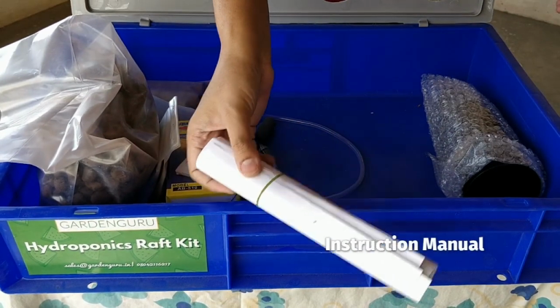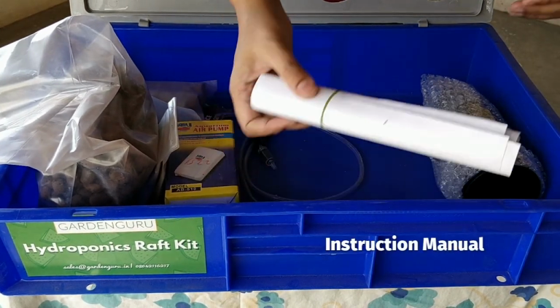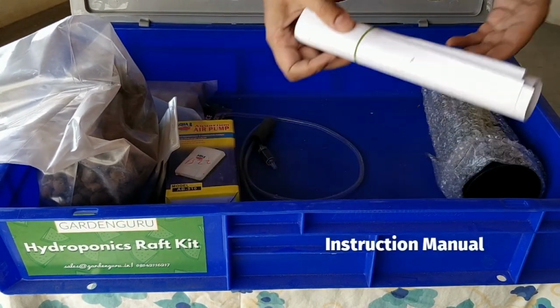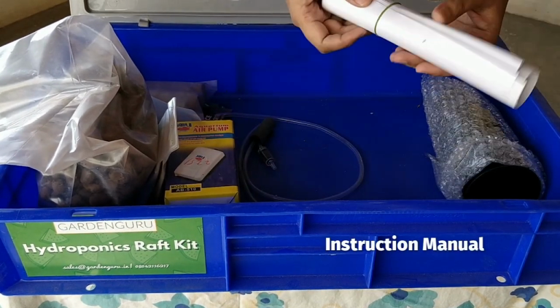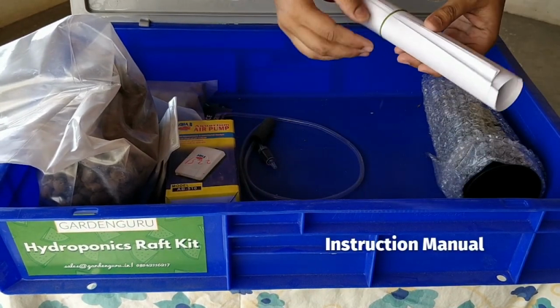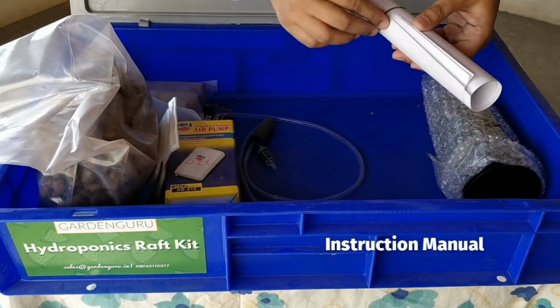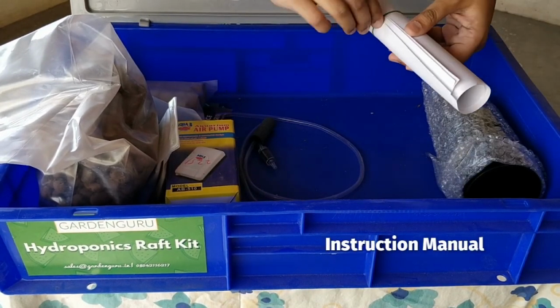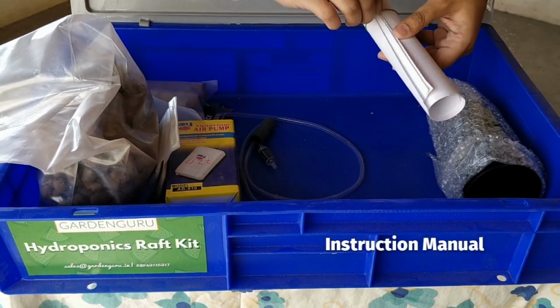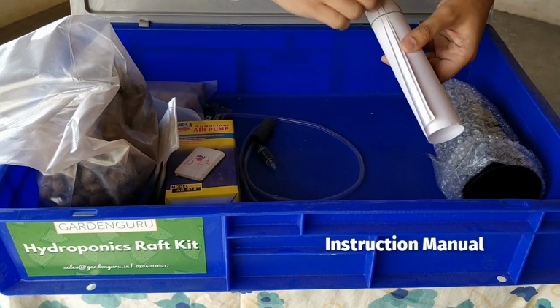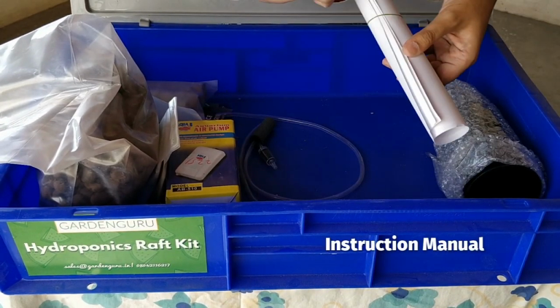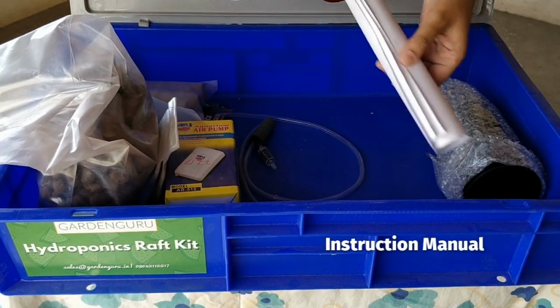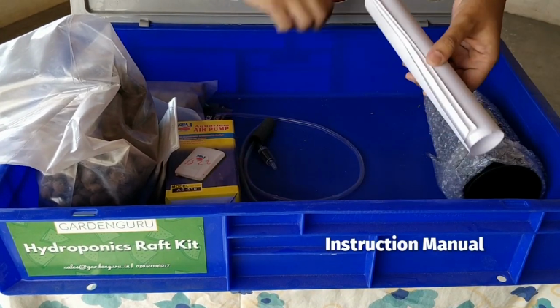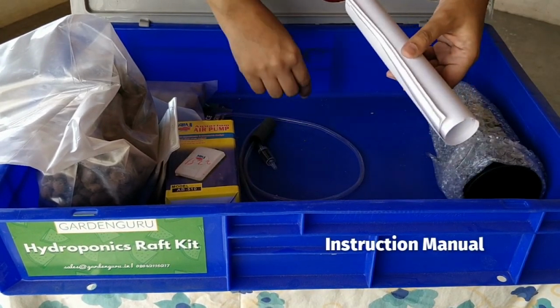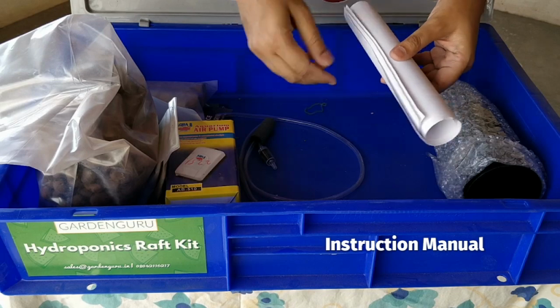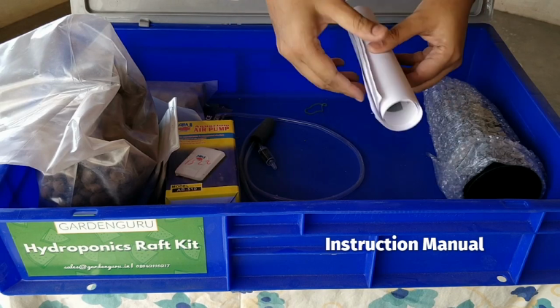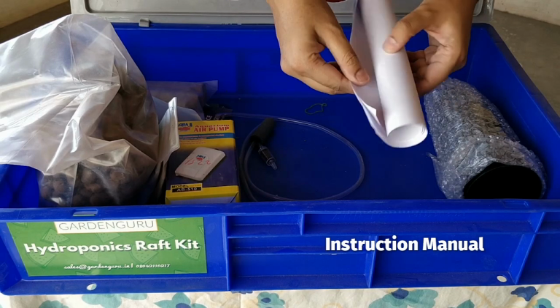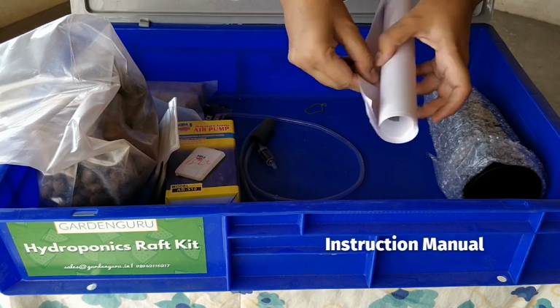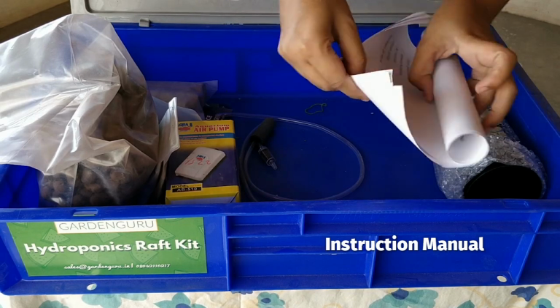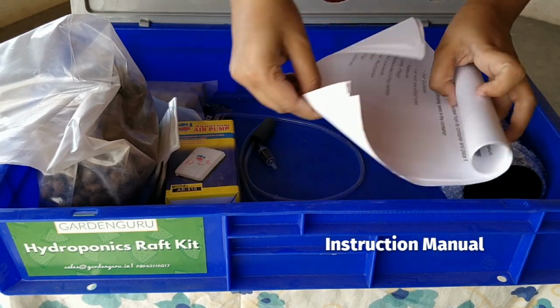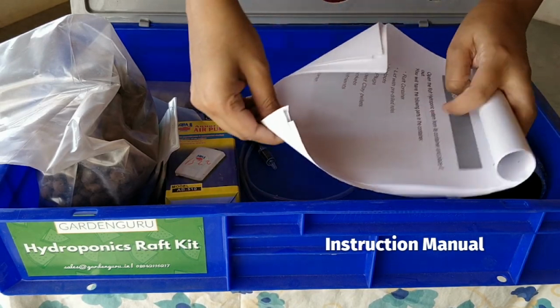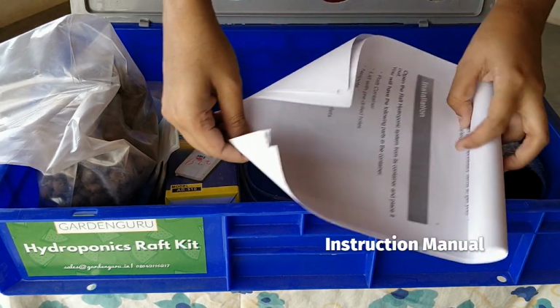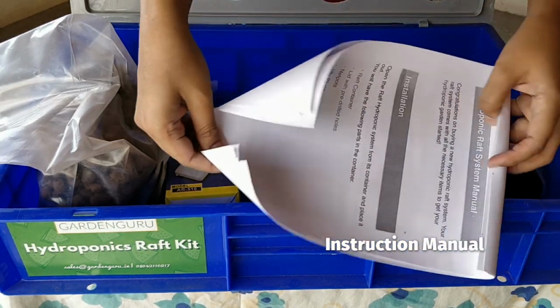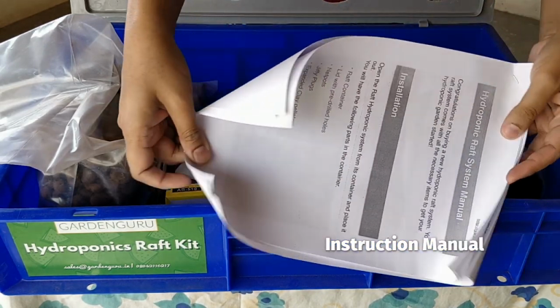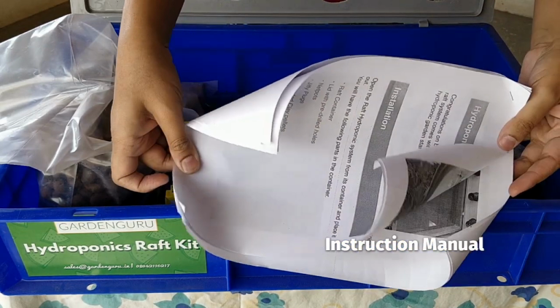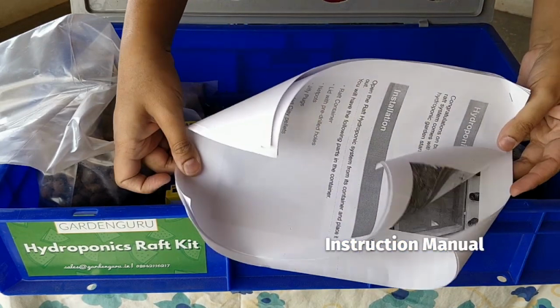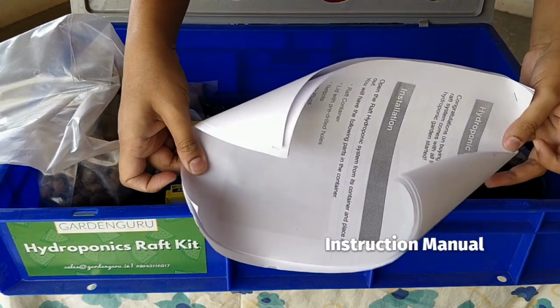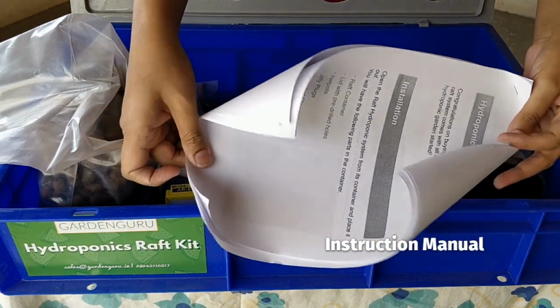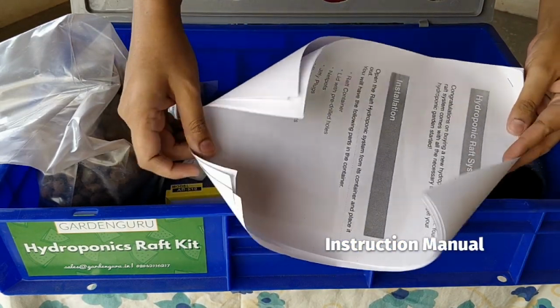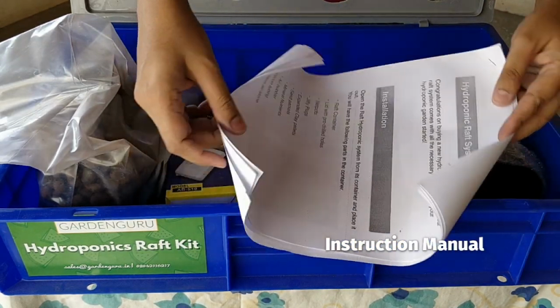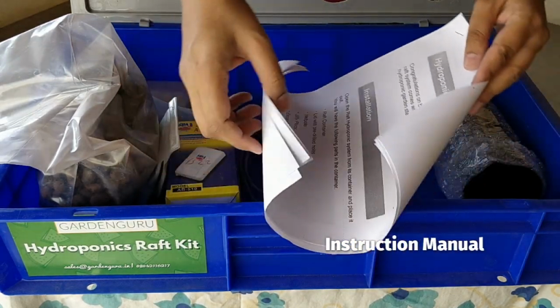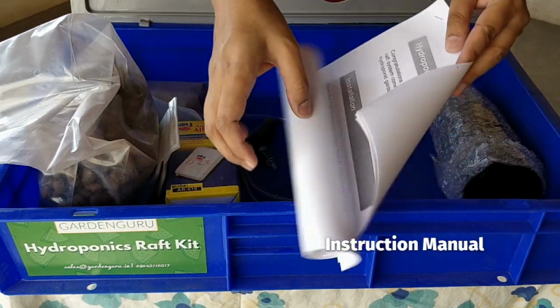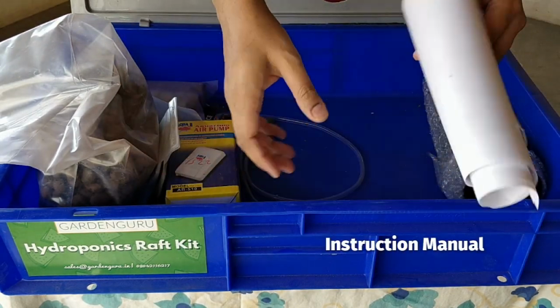You also have an instruction manual that comes with the system. It explains how to put the system together, how to start your seedlings, and how to make your nutrient solution.